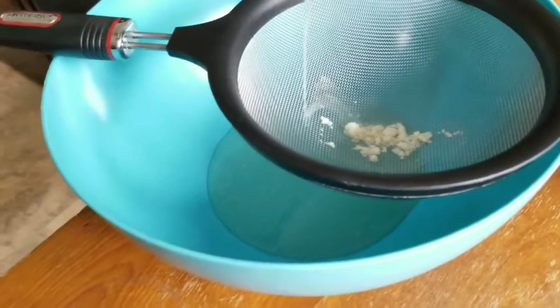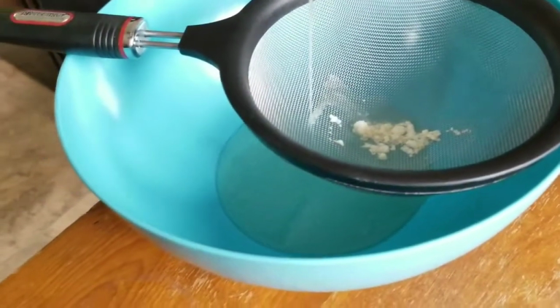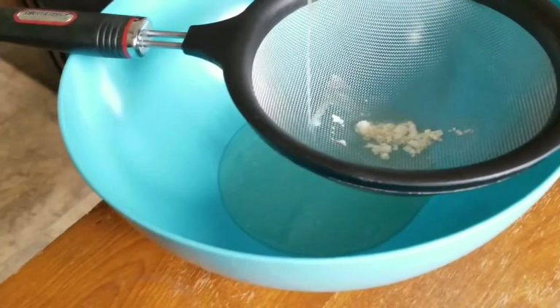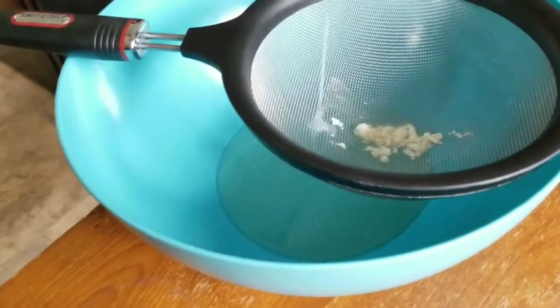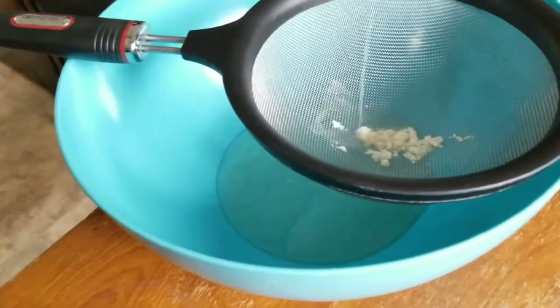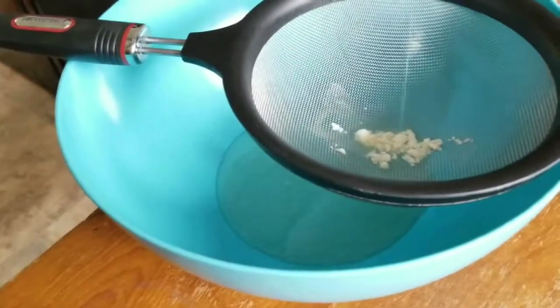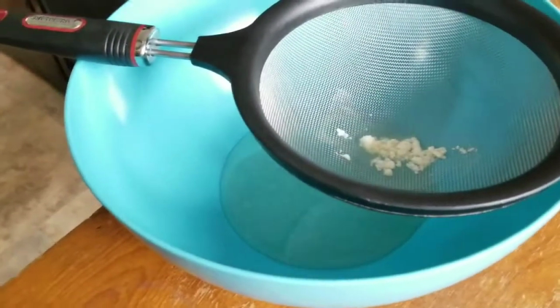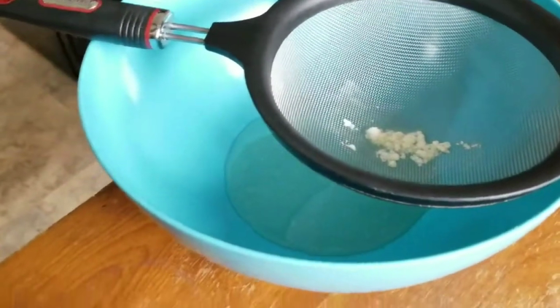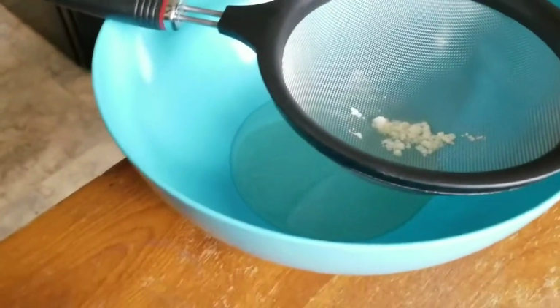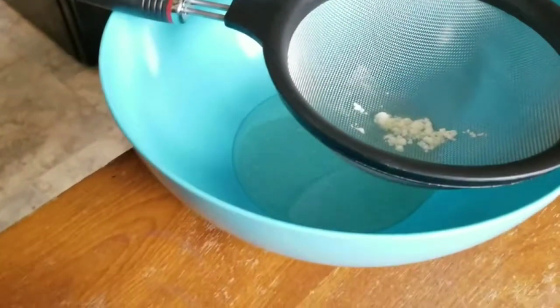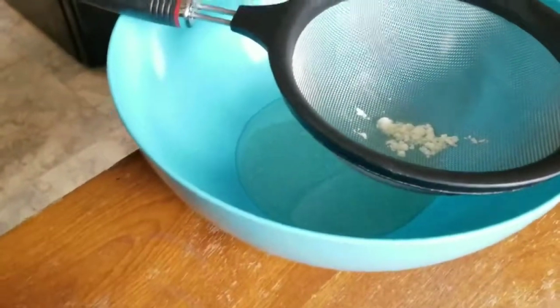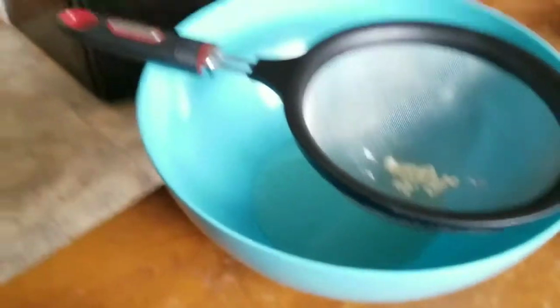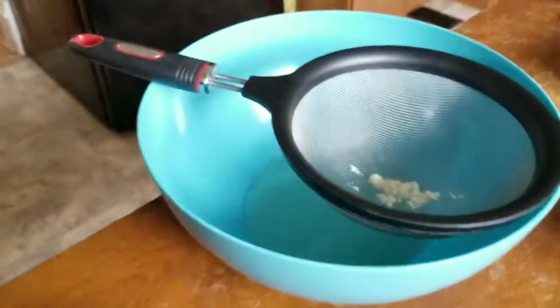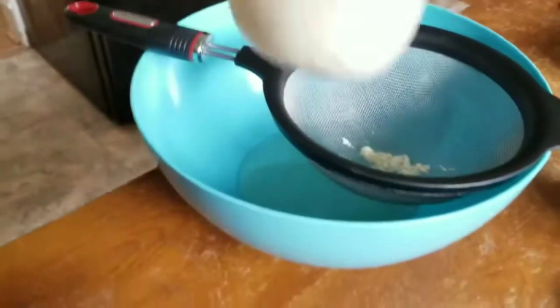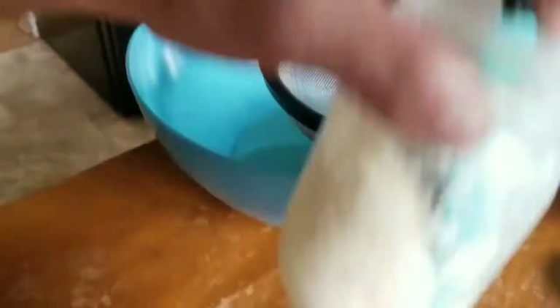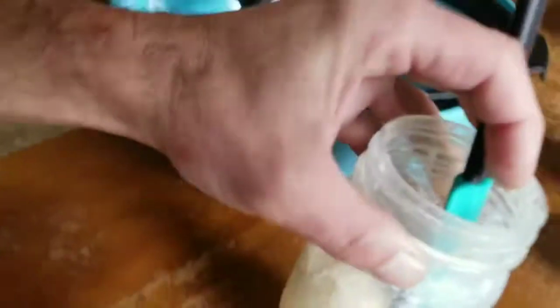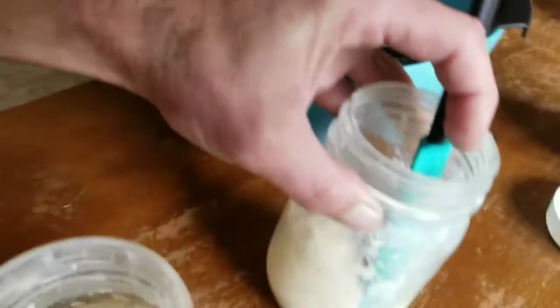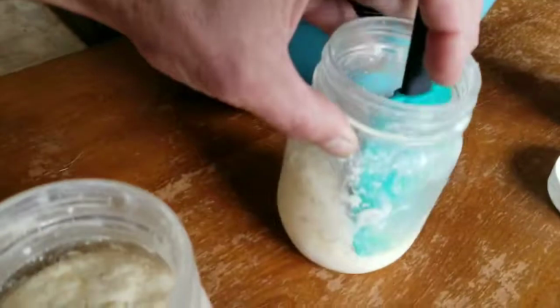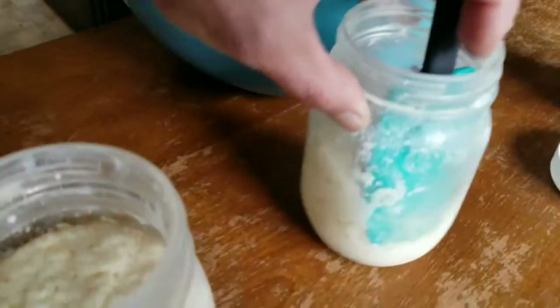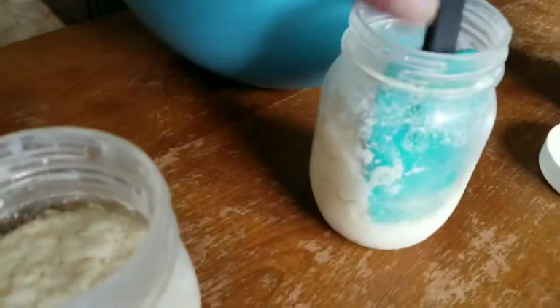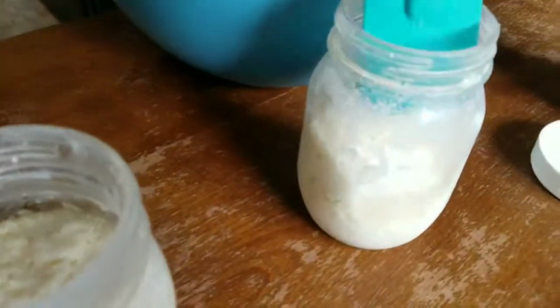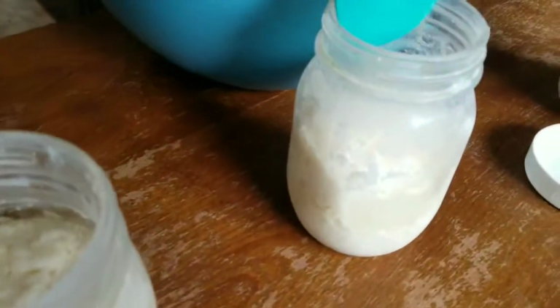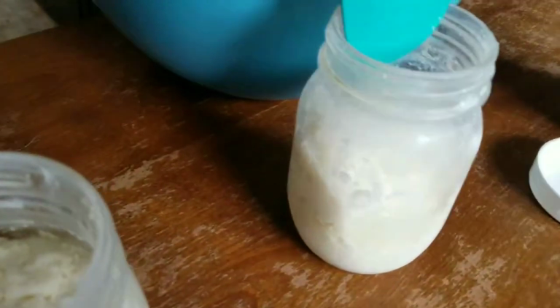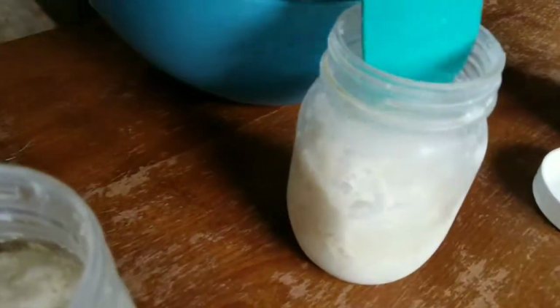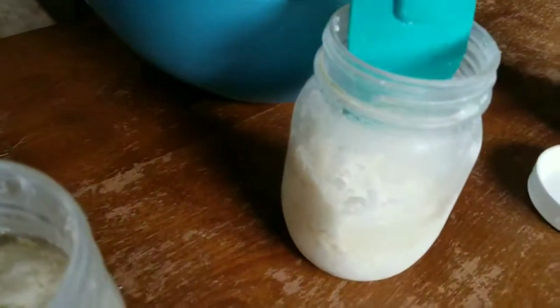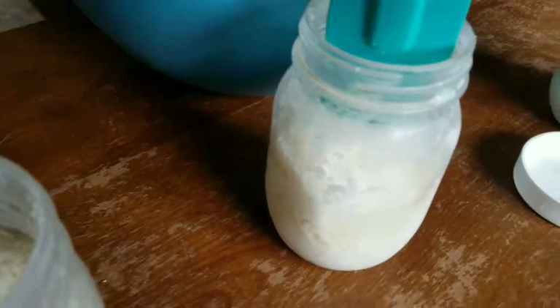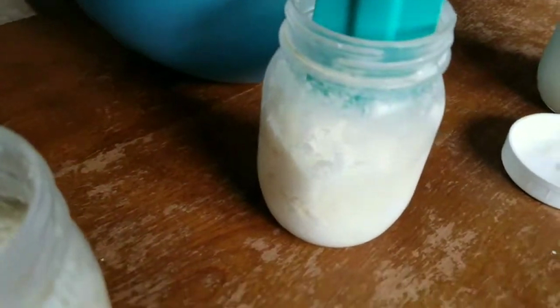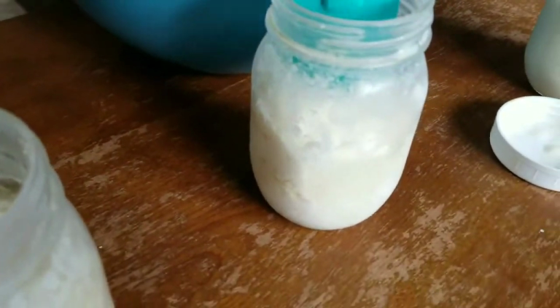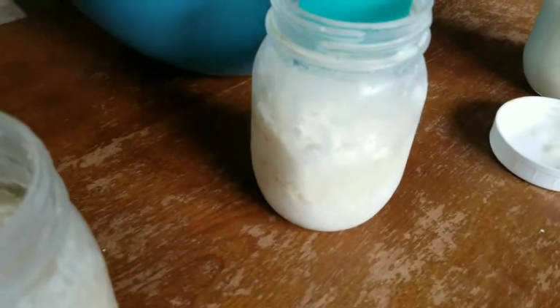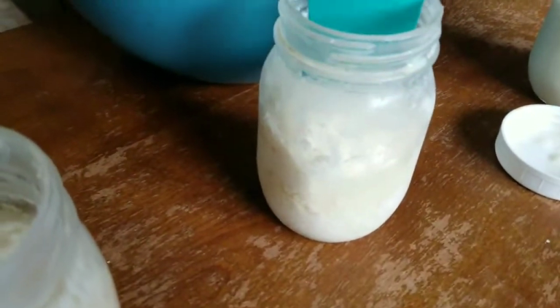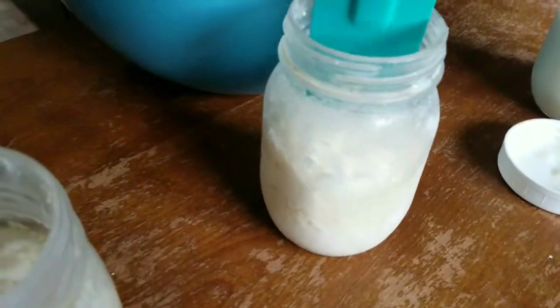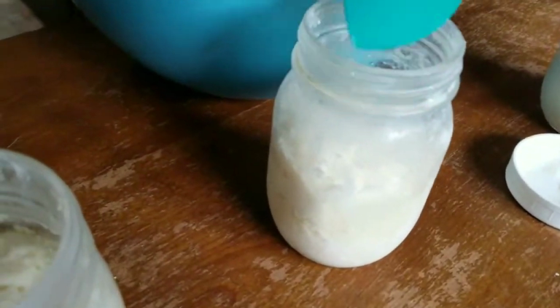So it starts coming out cloudy — that's good enough. It's going to be a really thick kefir. I've got enough whey in there to thin it down some.